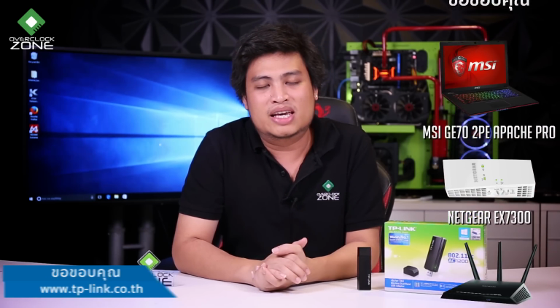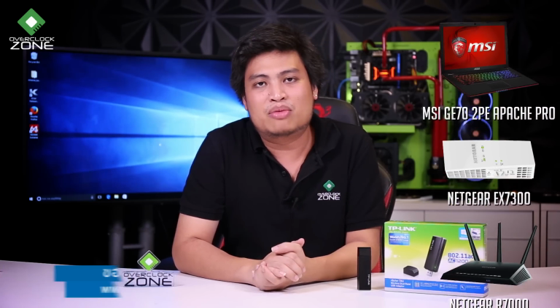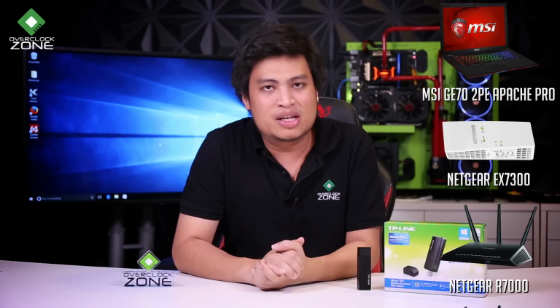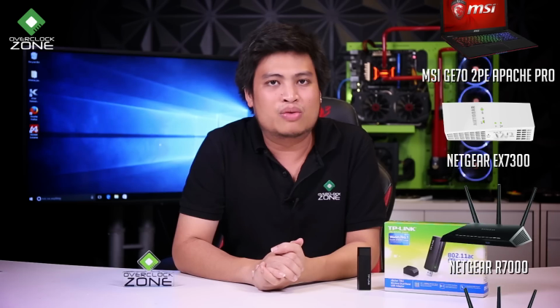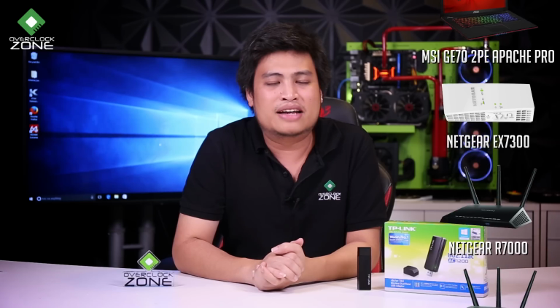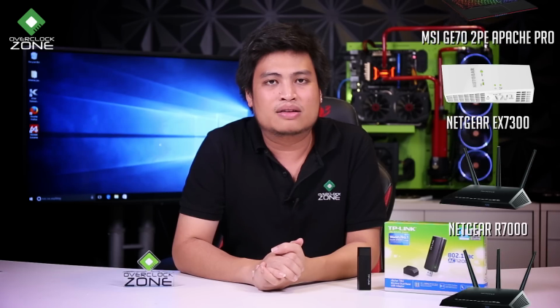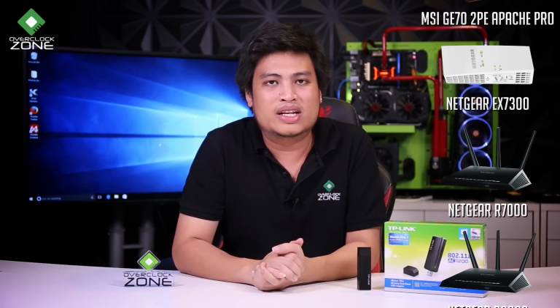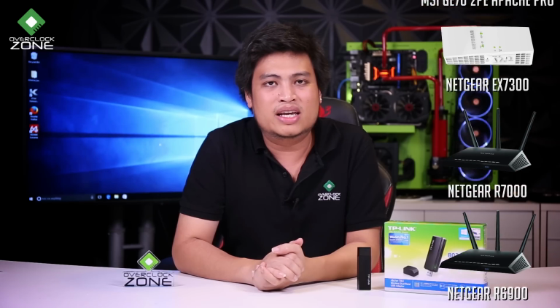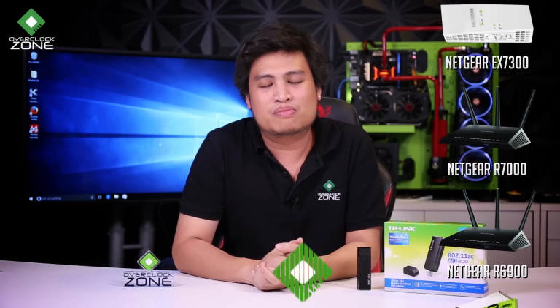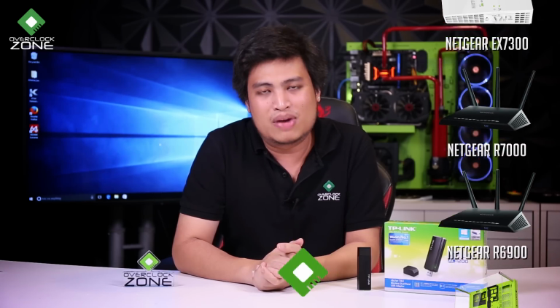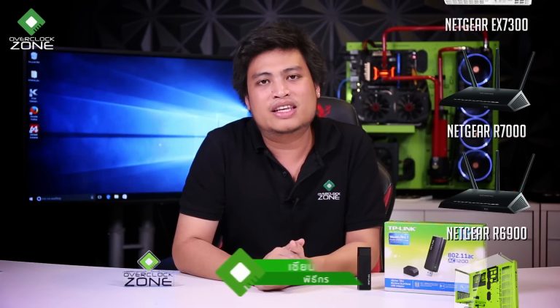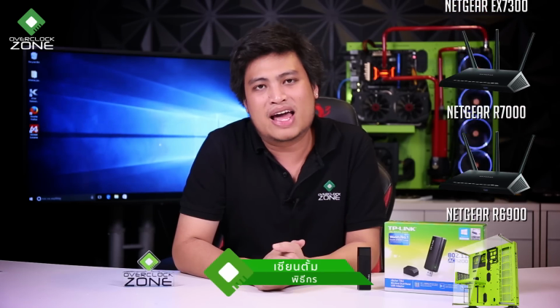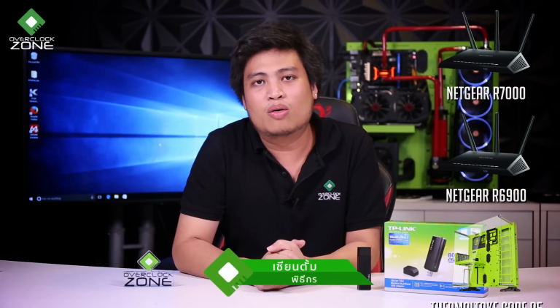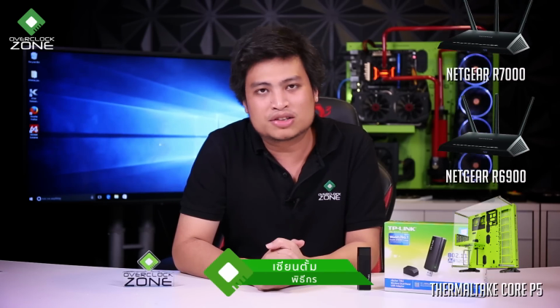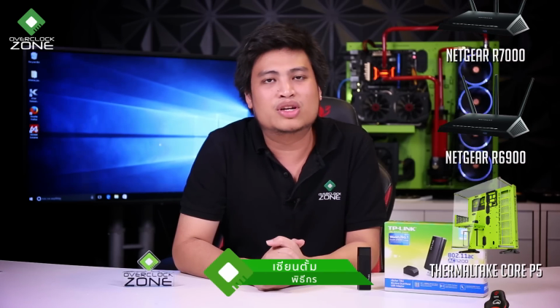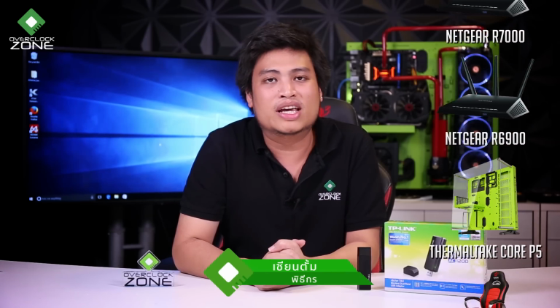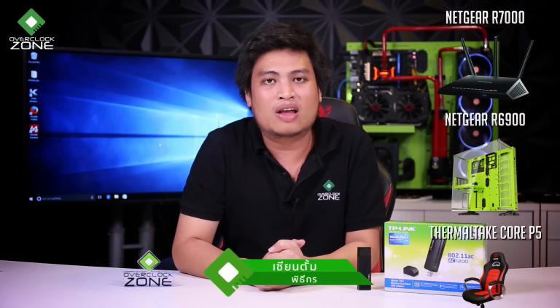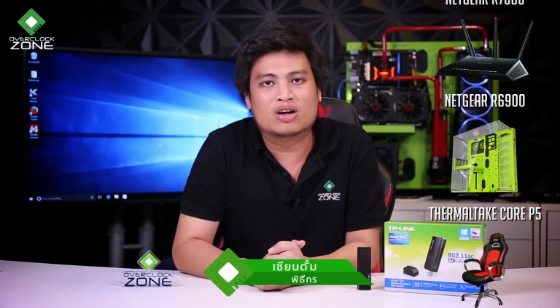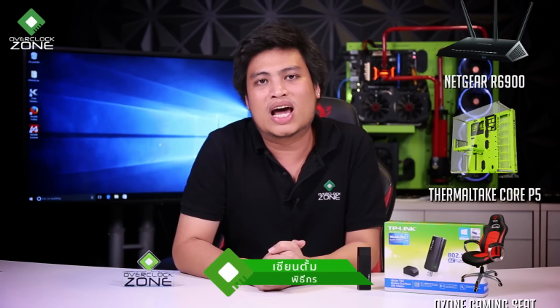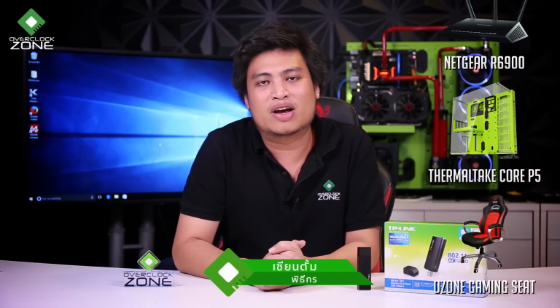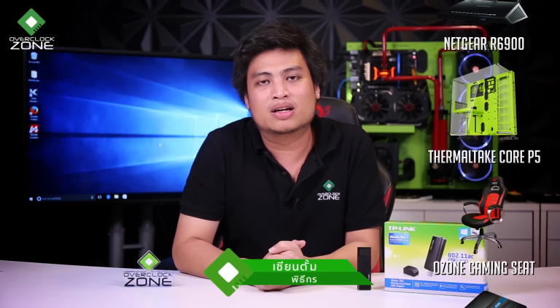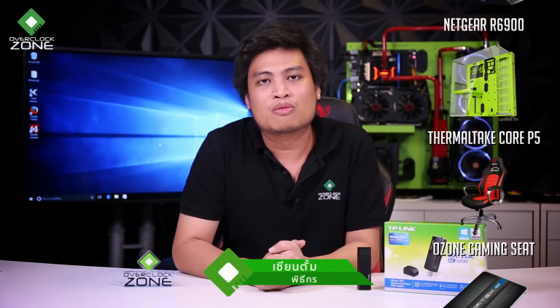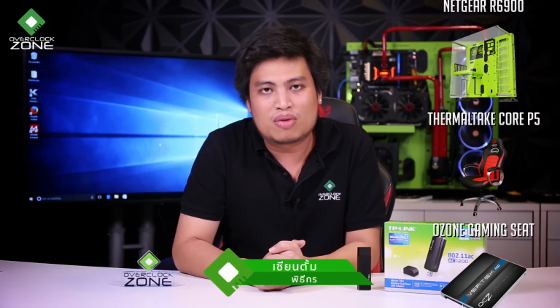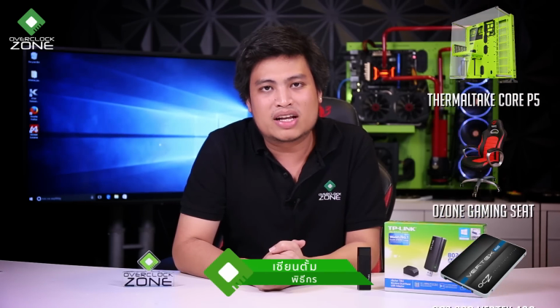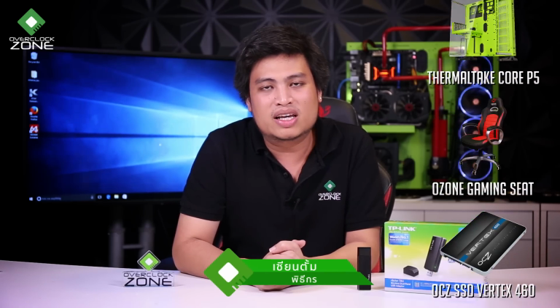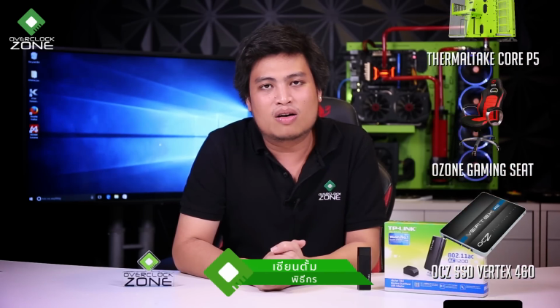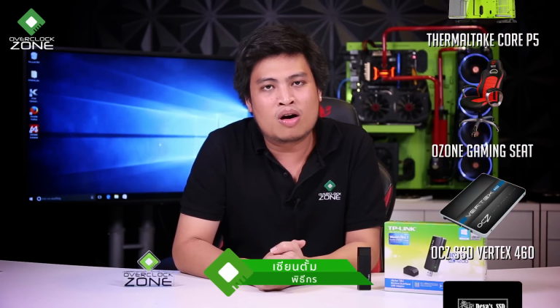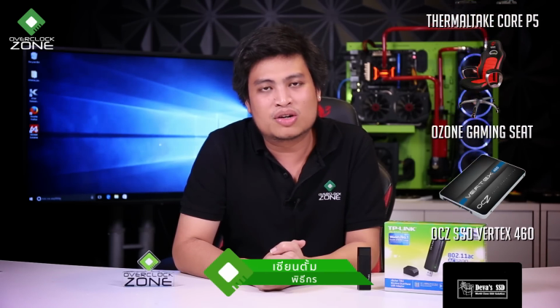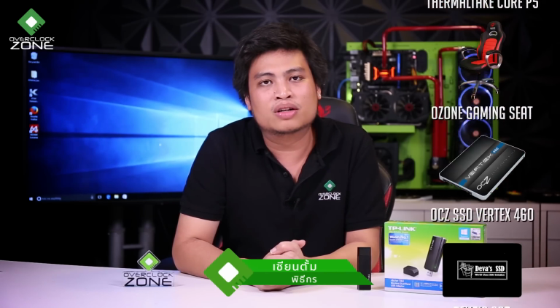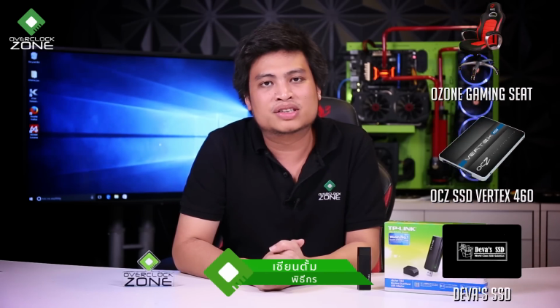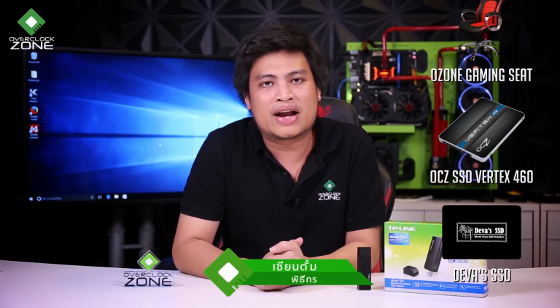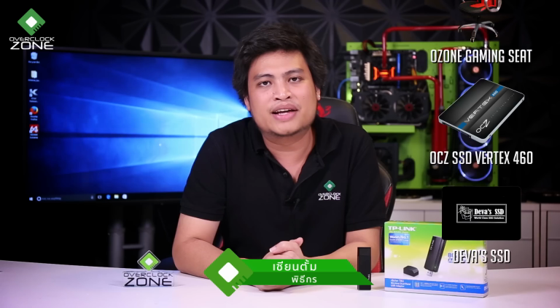I'm reviewing this for OCOCZONE TV. I invite you to watch the next video. I'll see you next time.